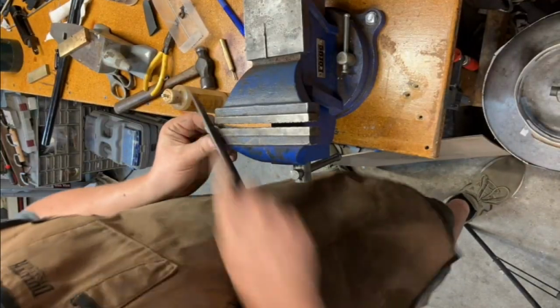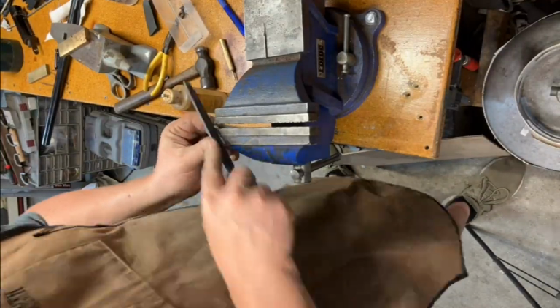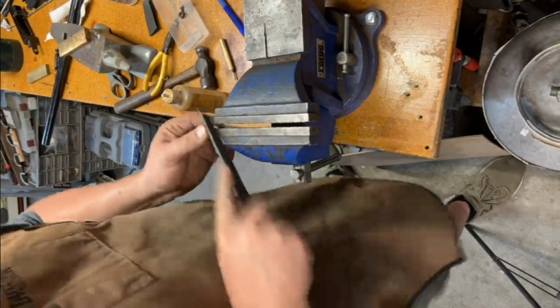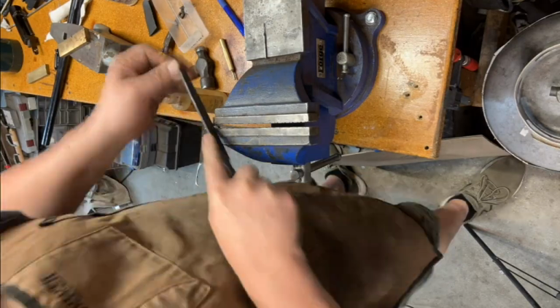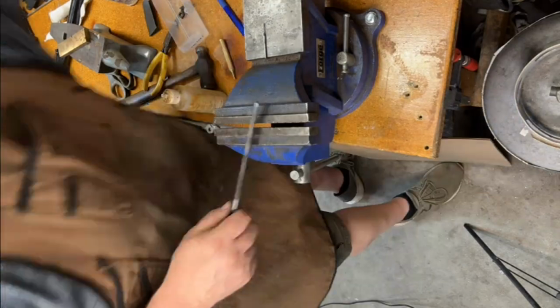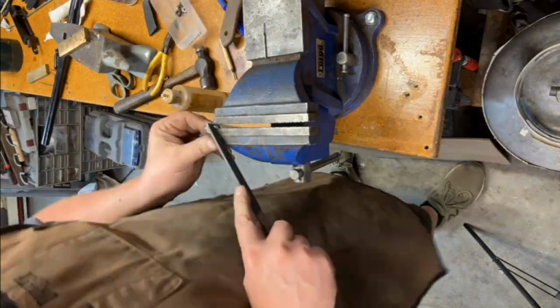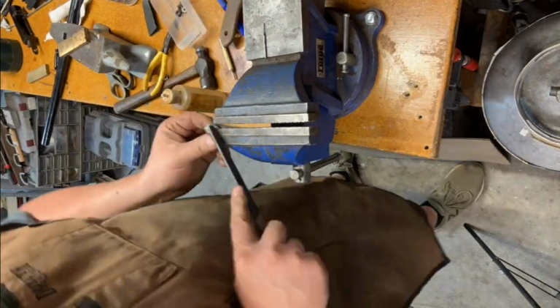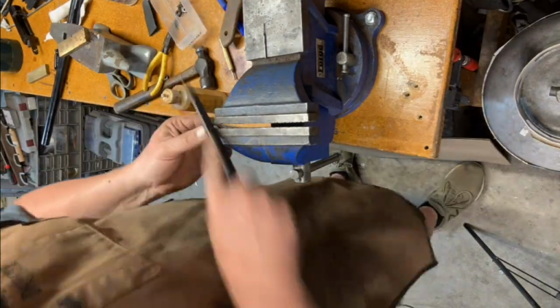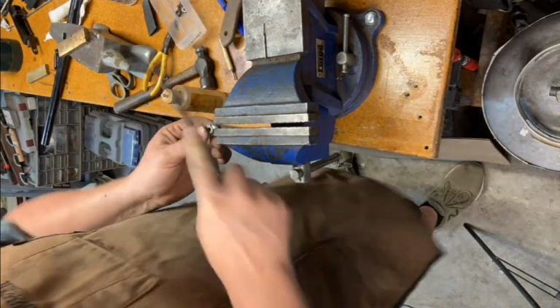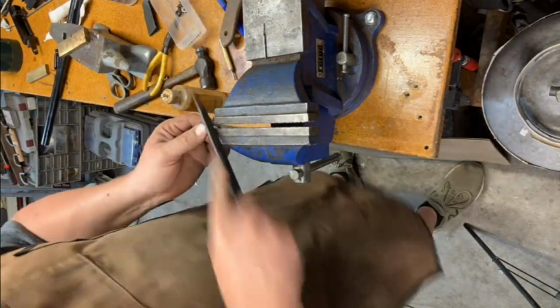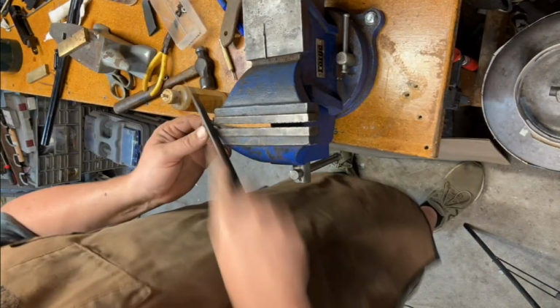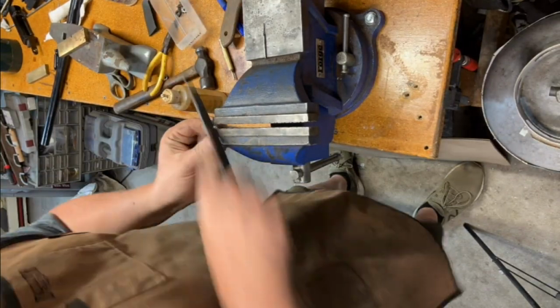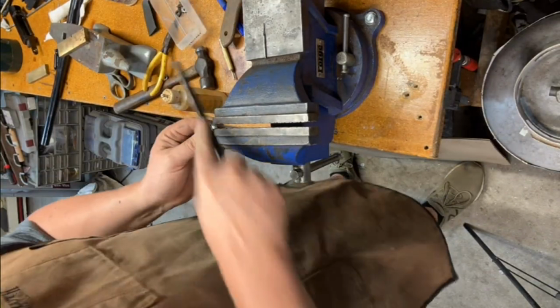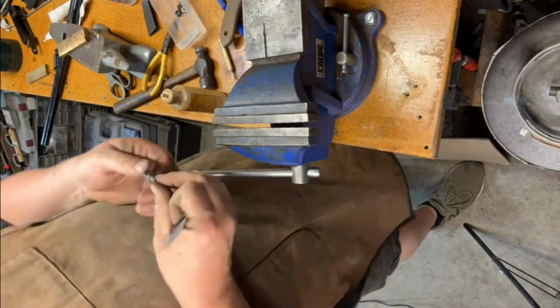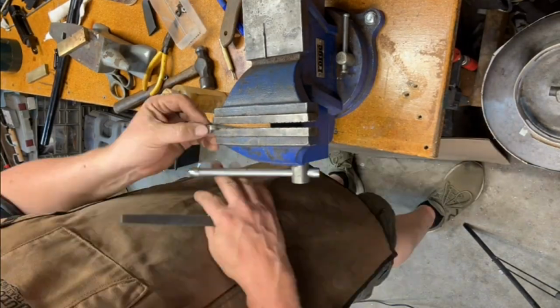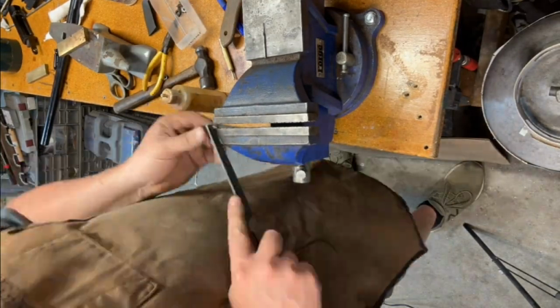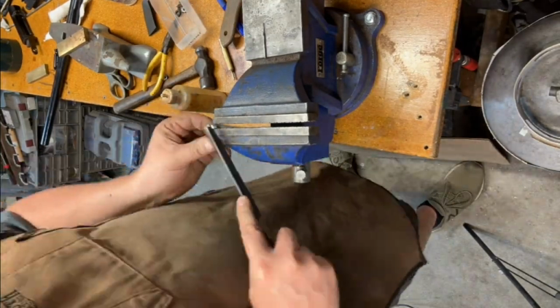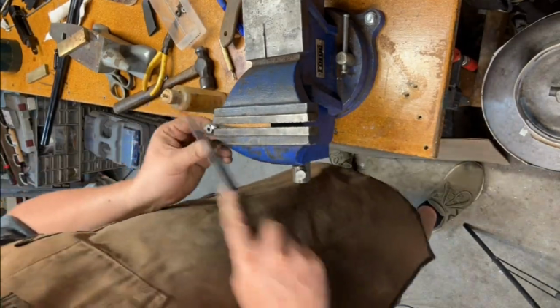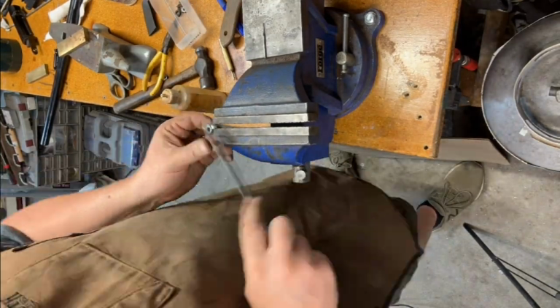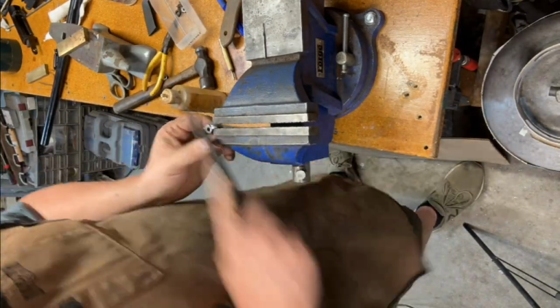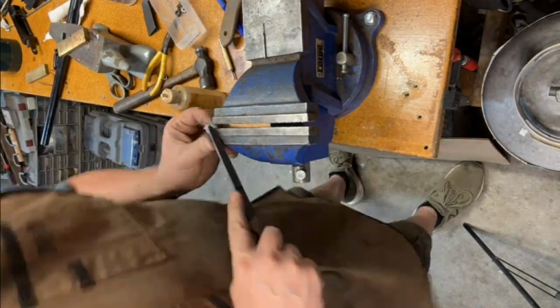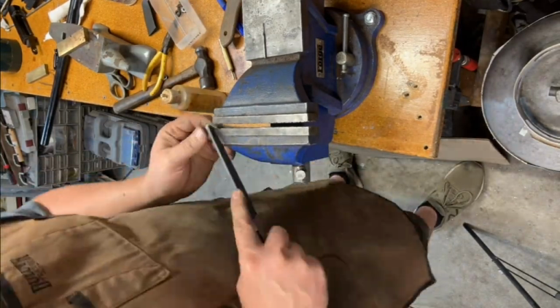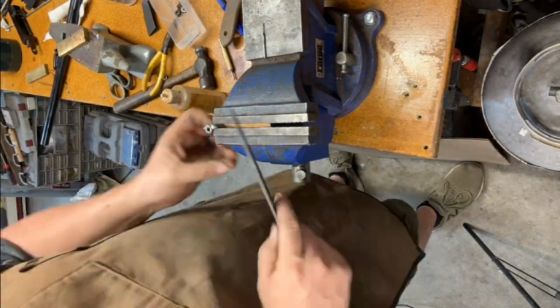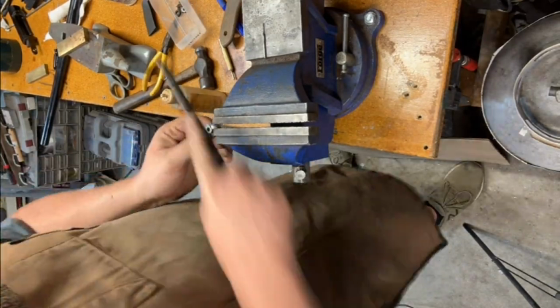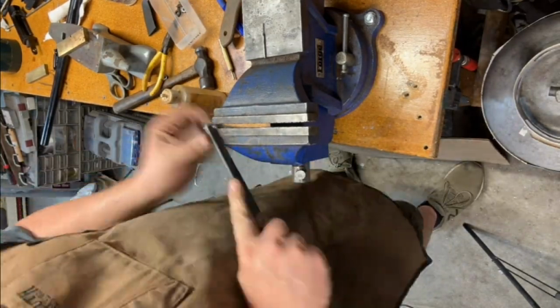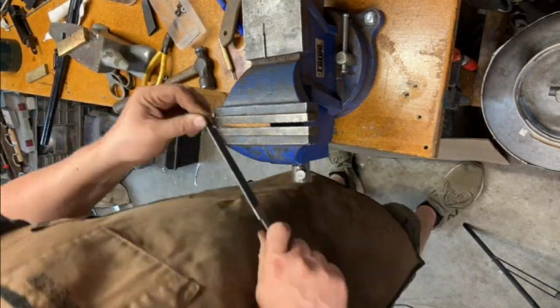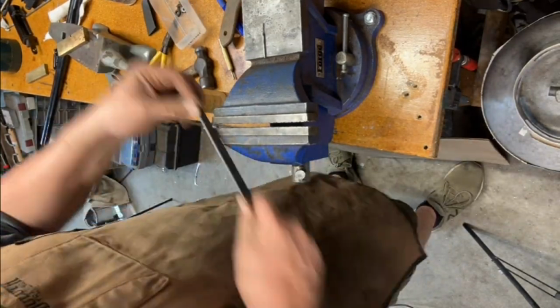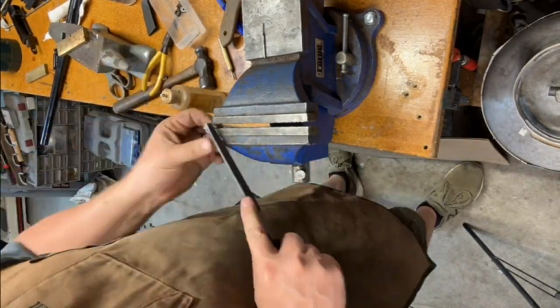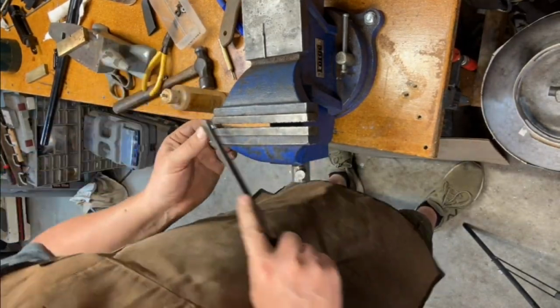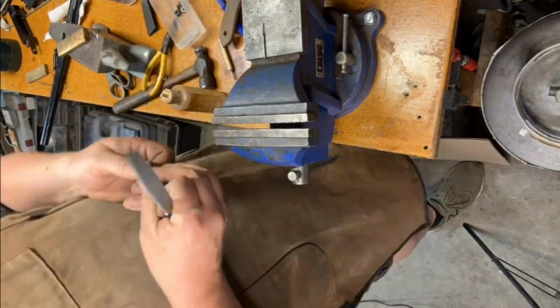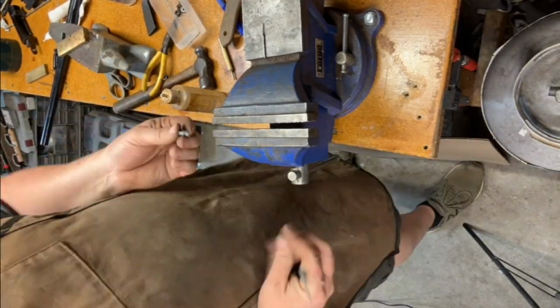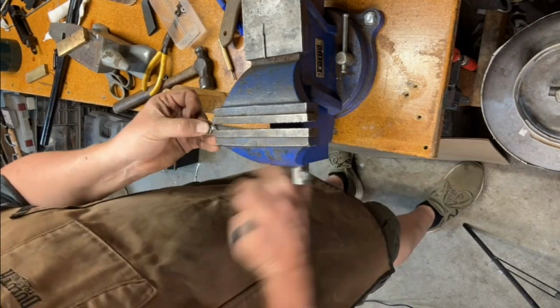I'm doing some light filing before I go and set it up in my milling machine for the final cuts.